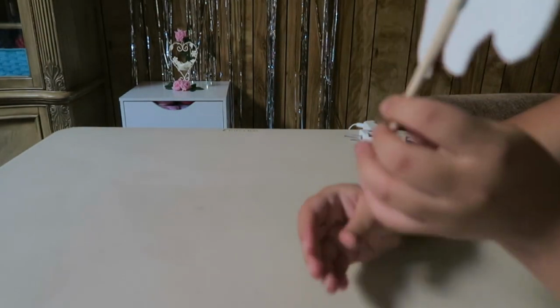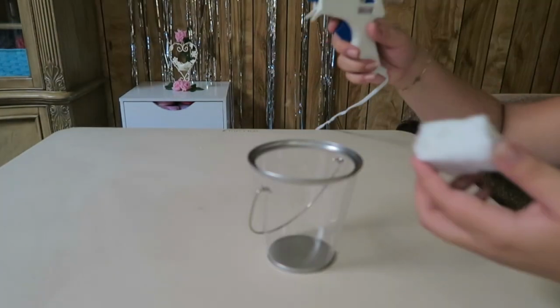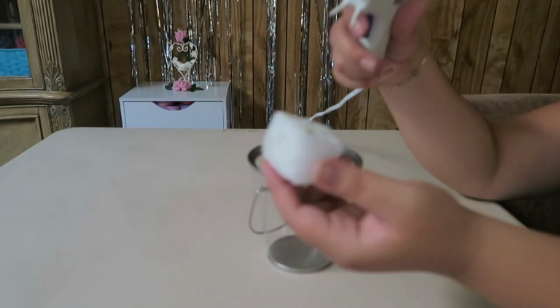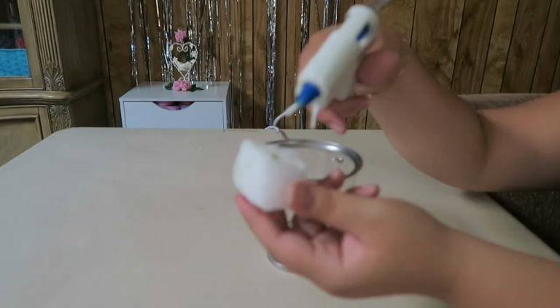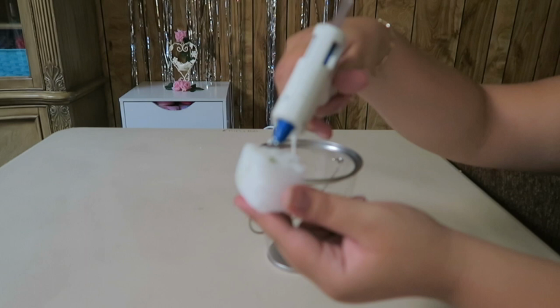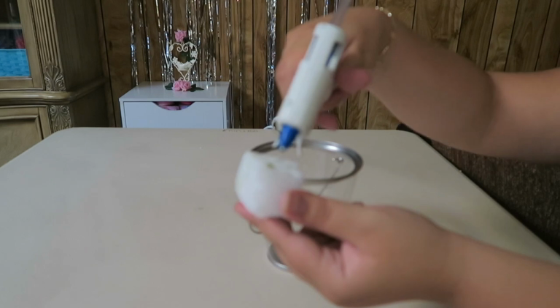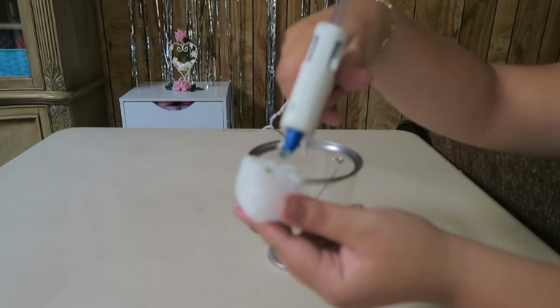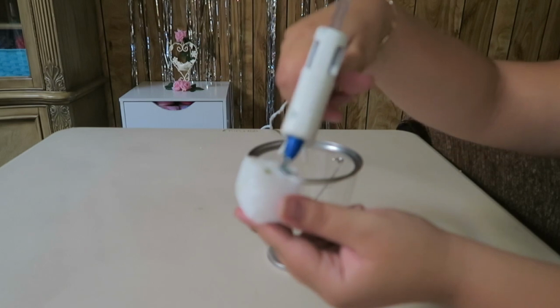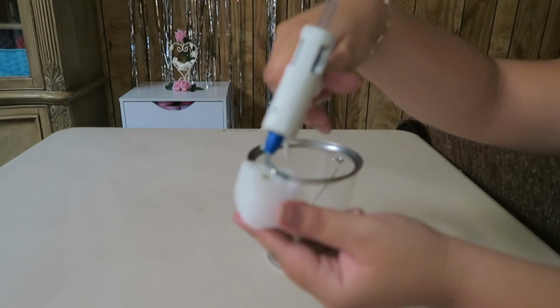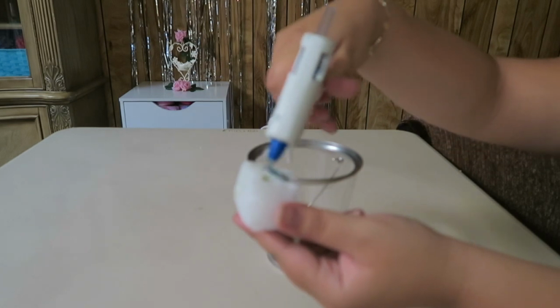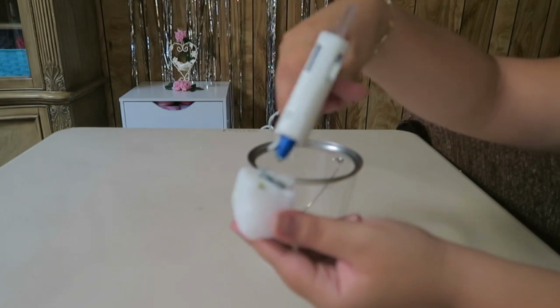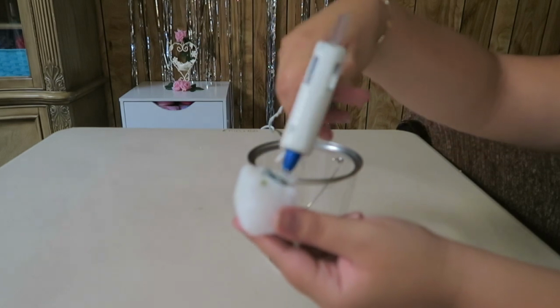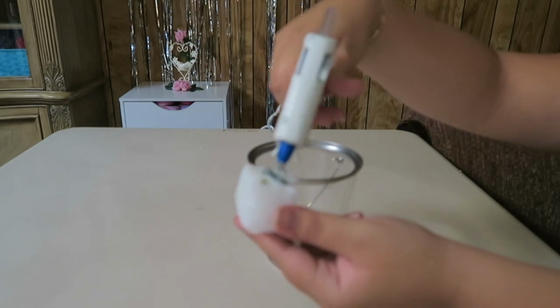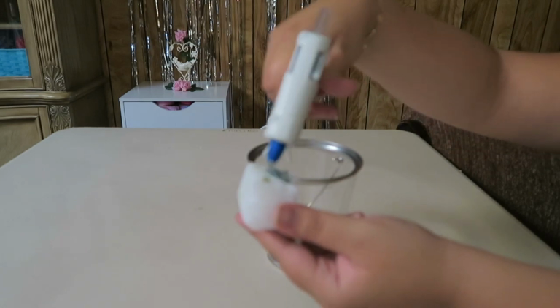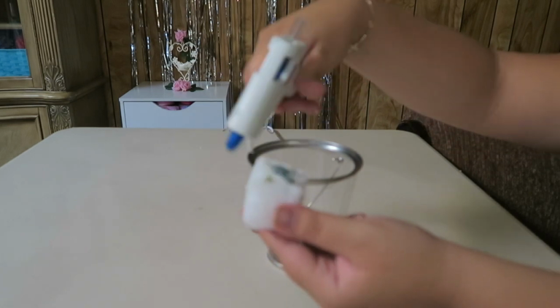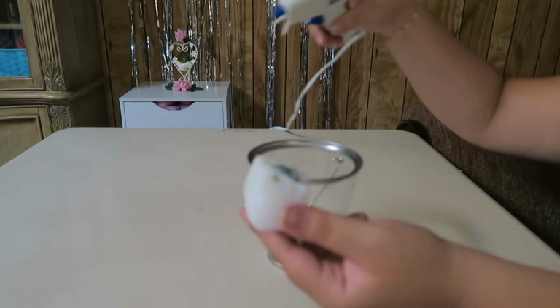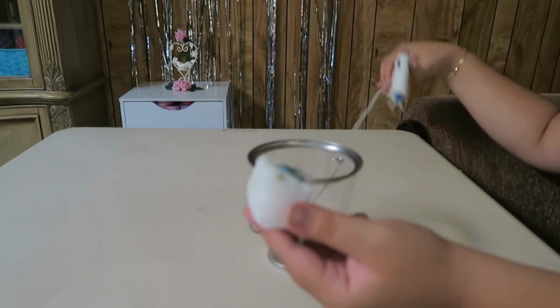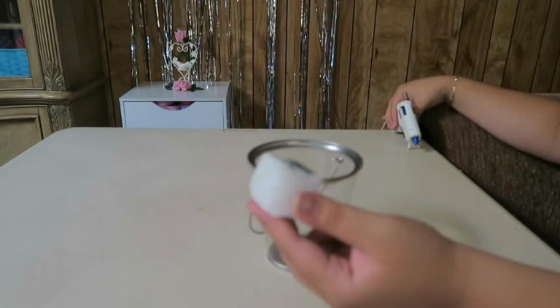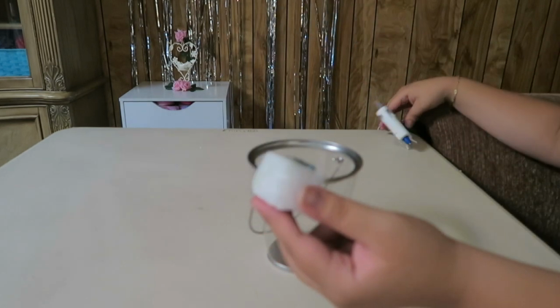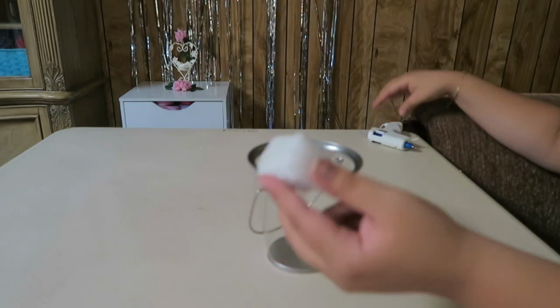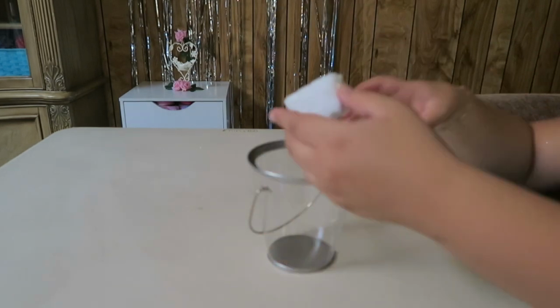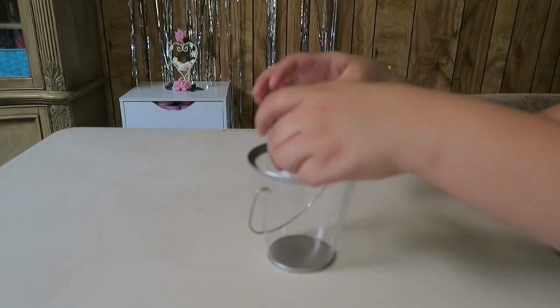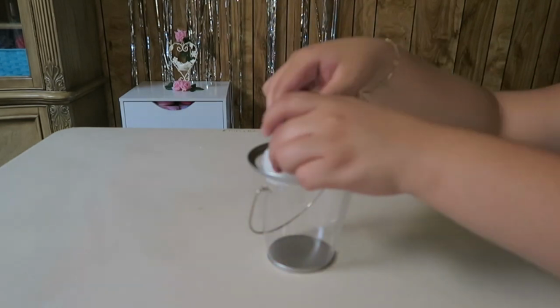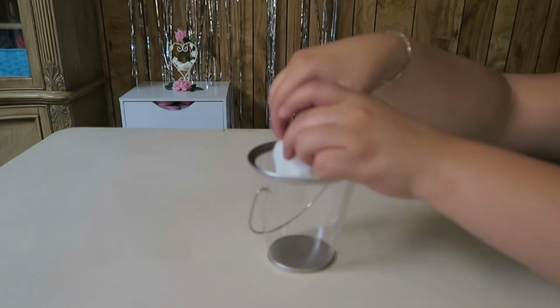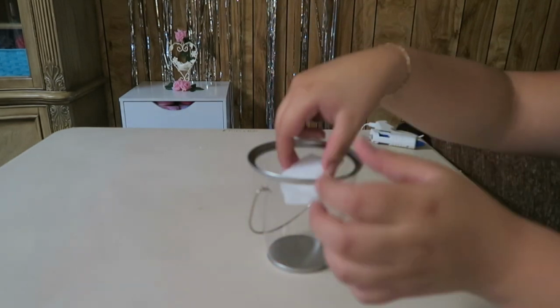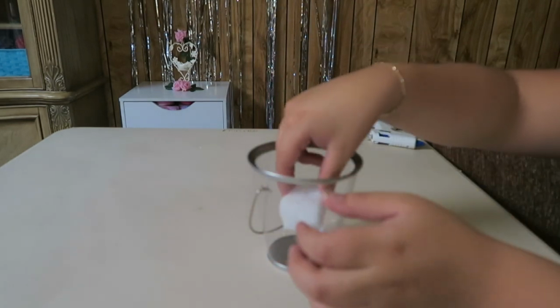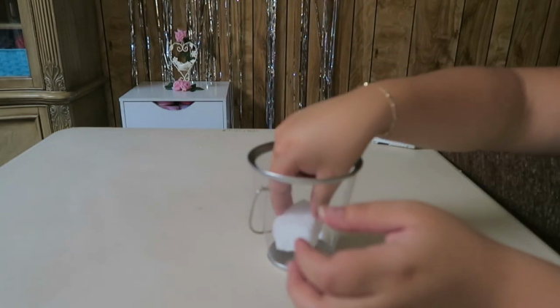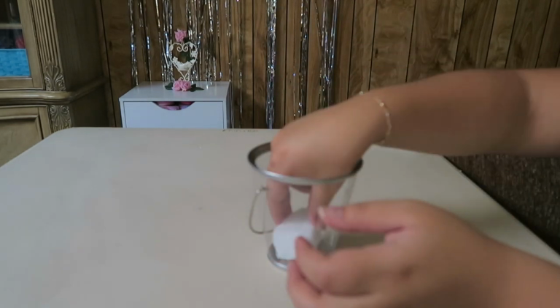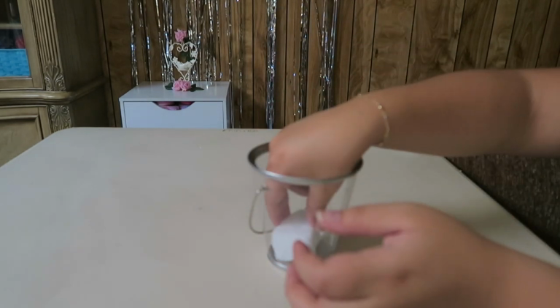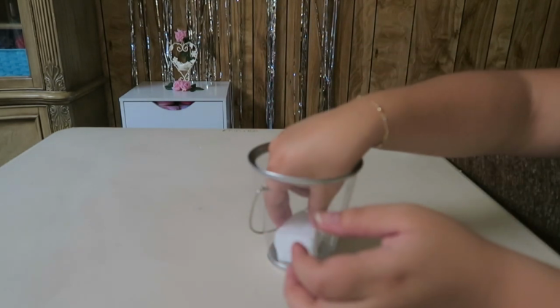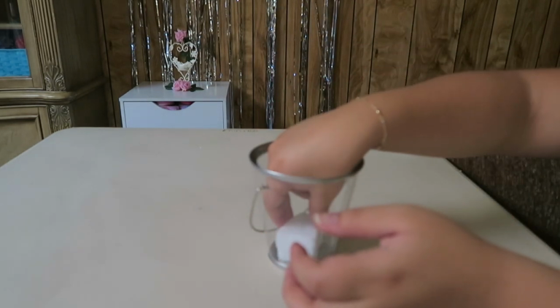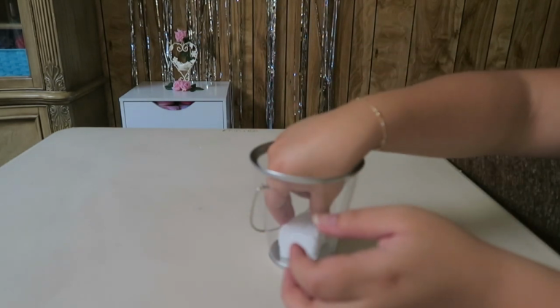Now, we are going to take our pieces of foam and glue them in the middle of our pail.